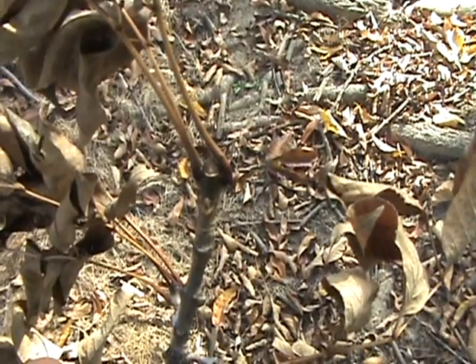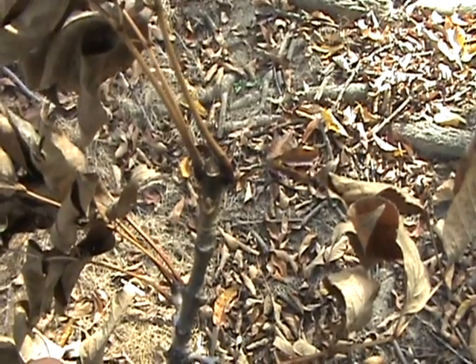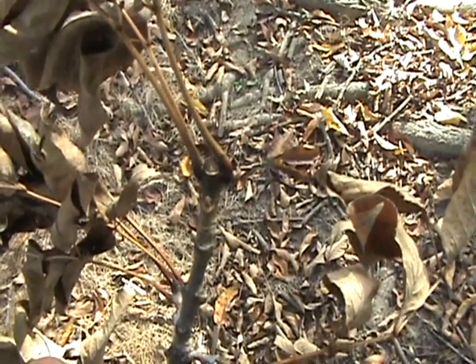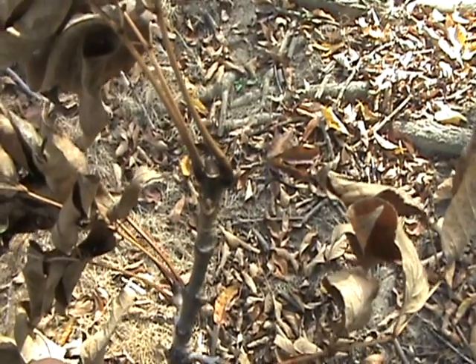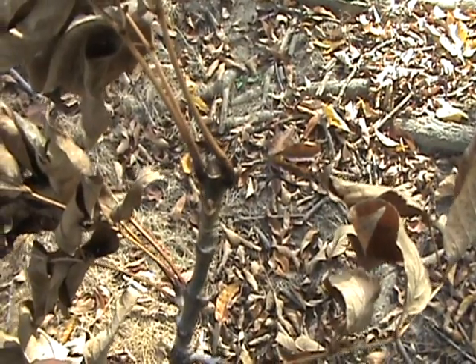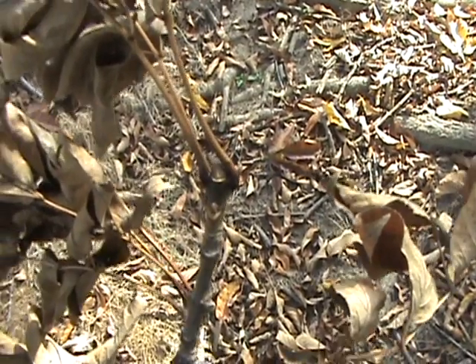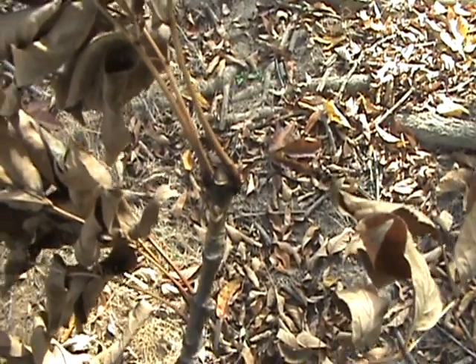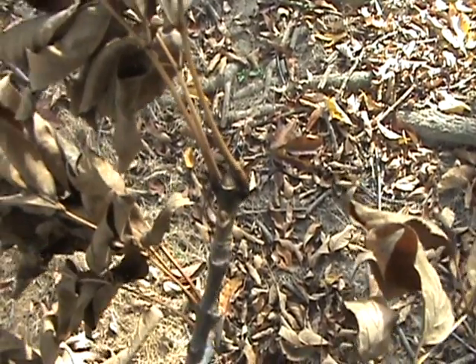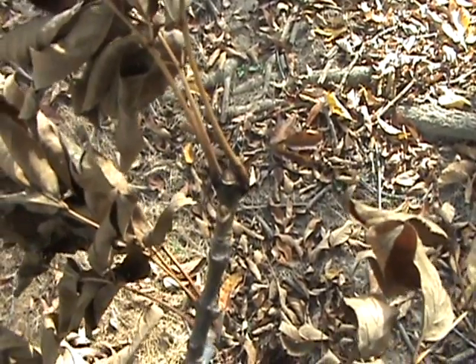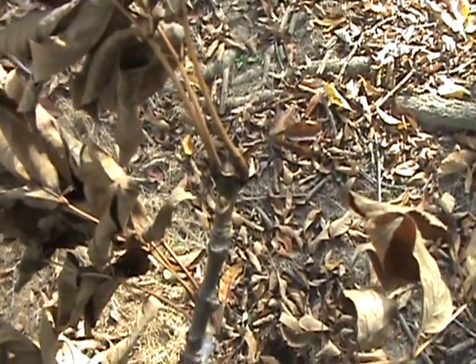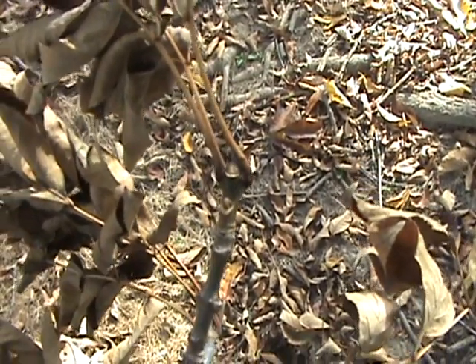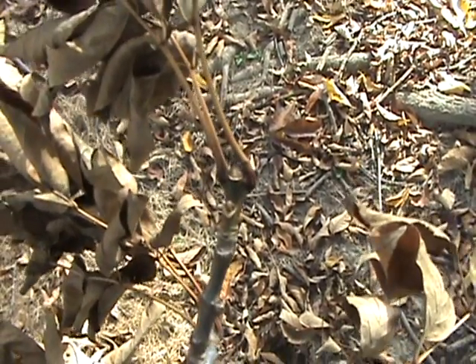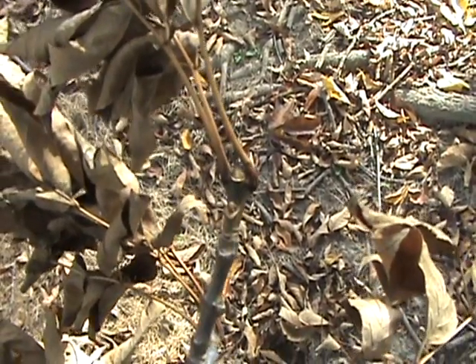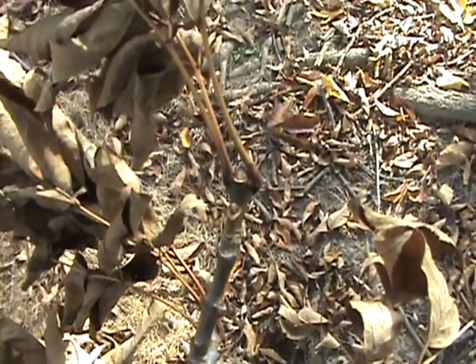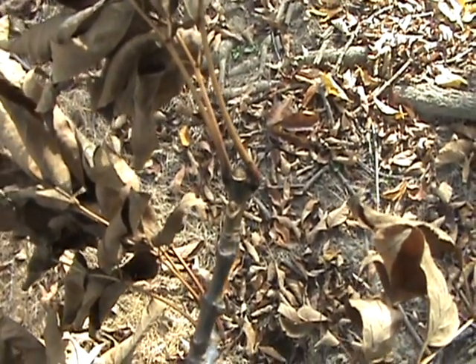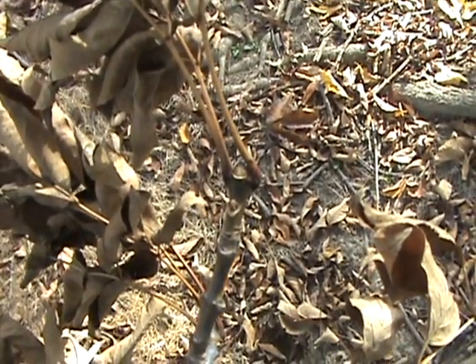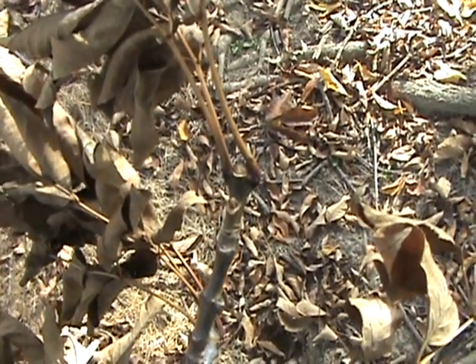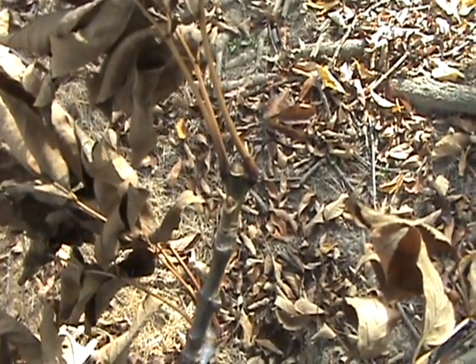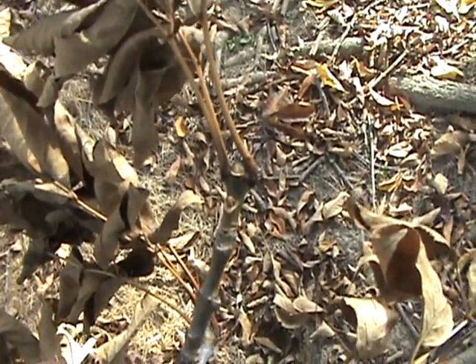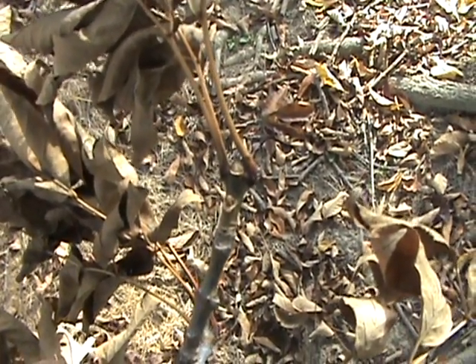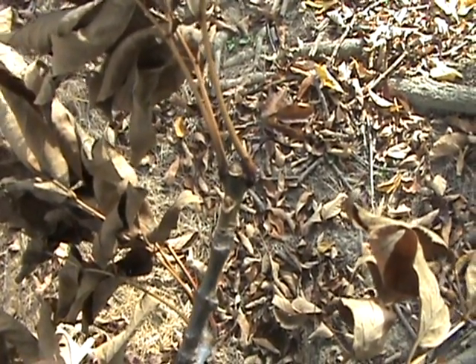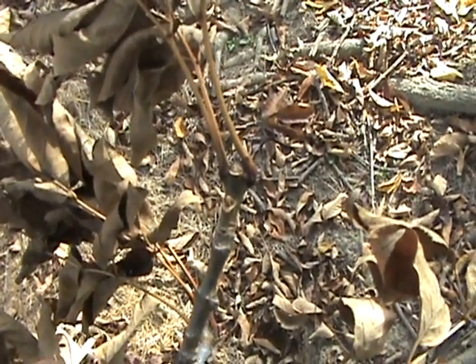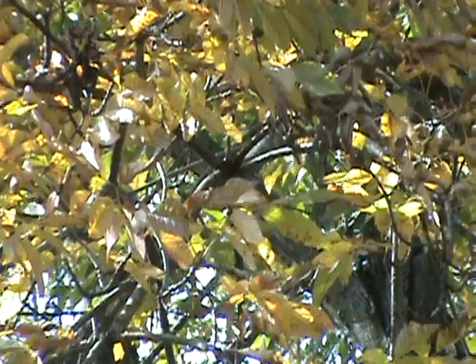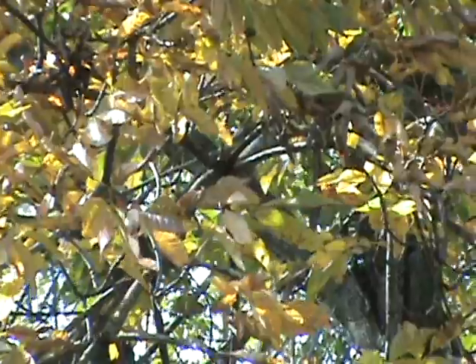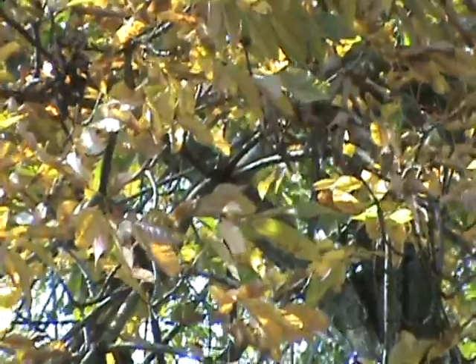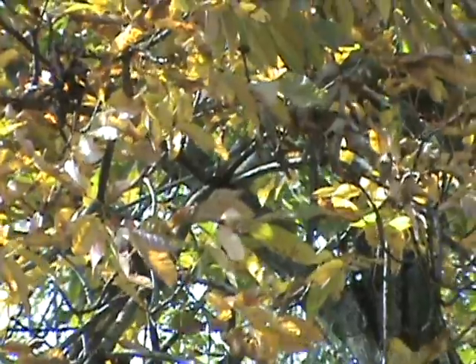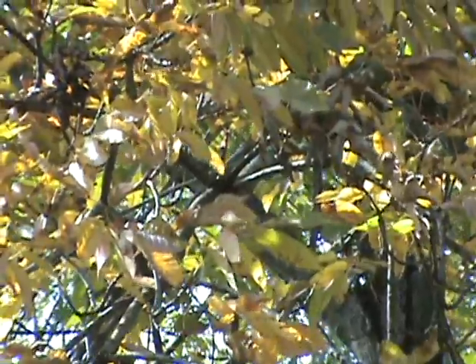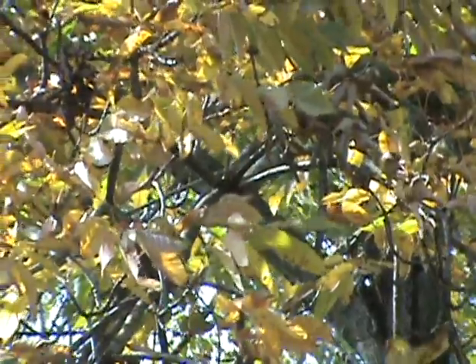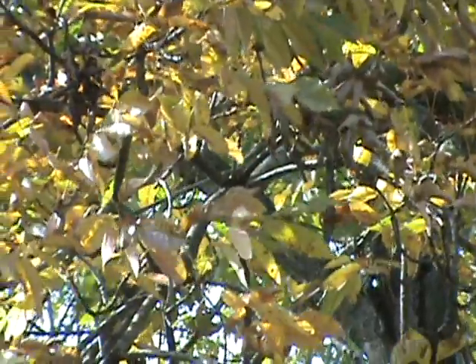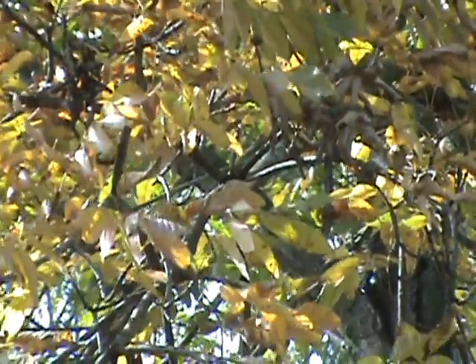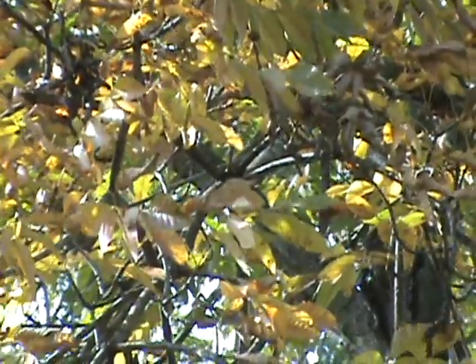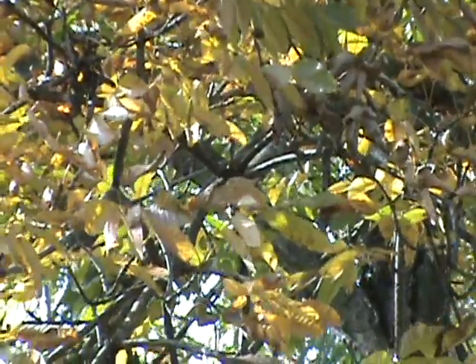Fraxinus americana, white ash. The leaf scar smiles at you with the buds sitting down in the leaf scar.